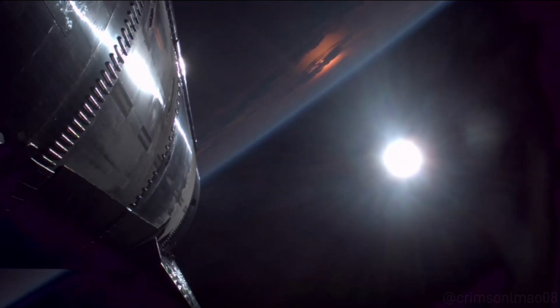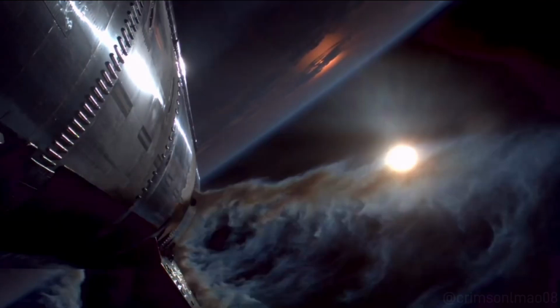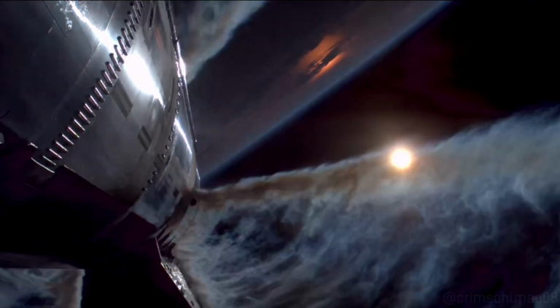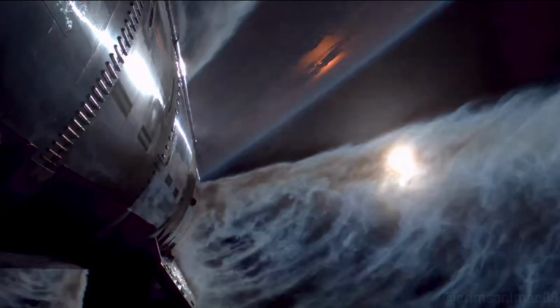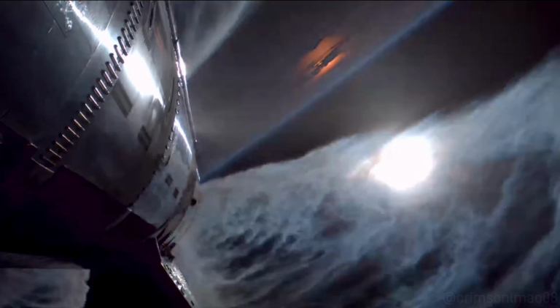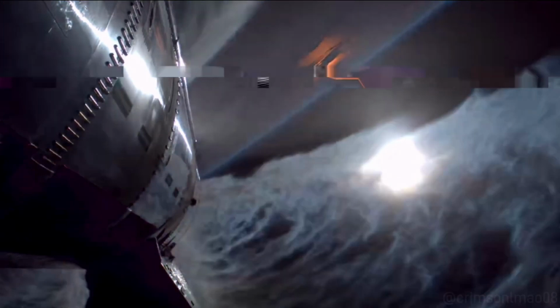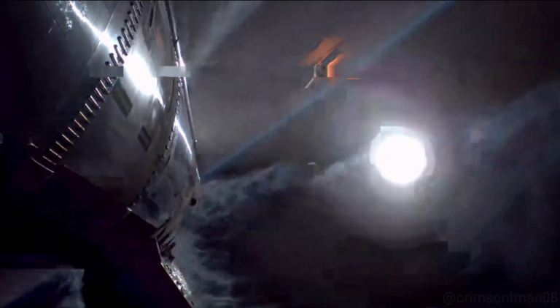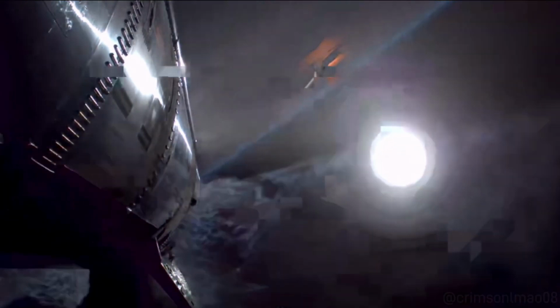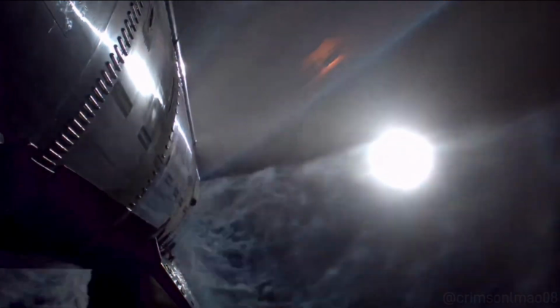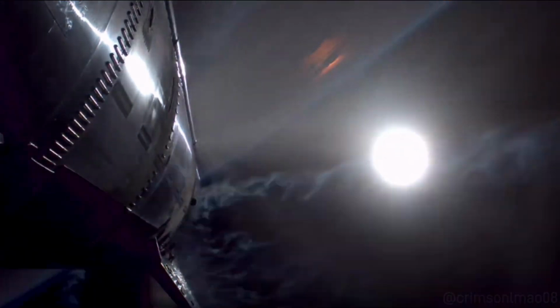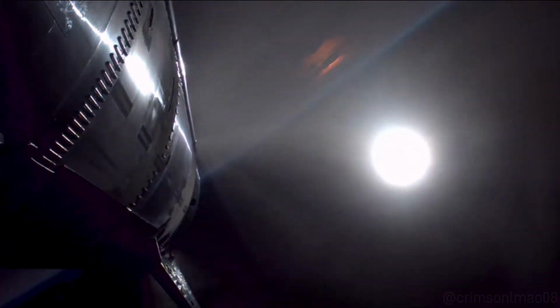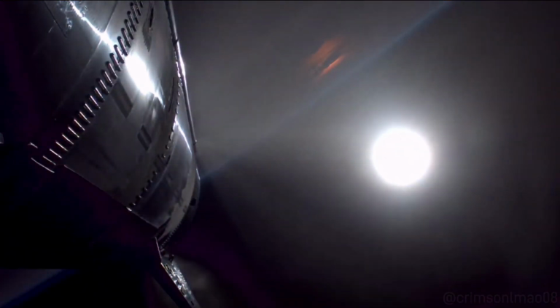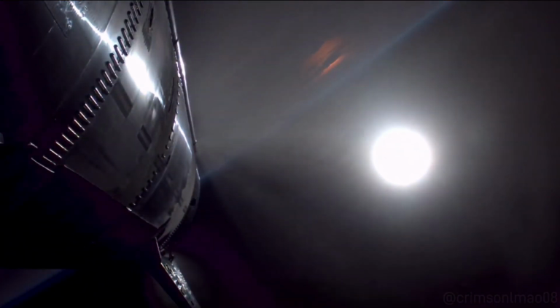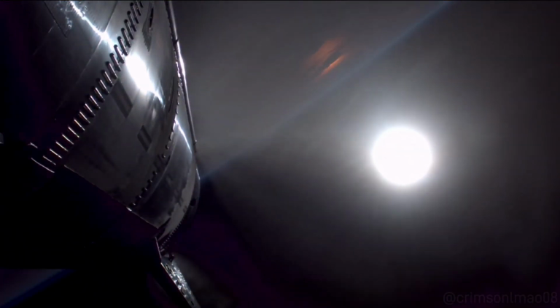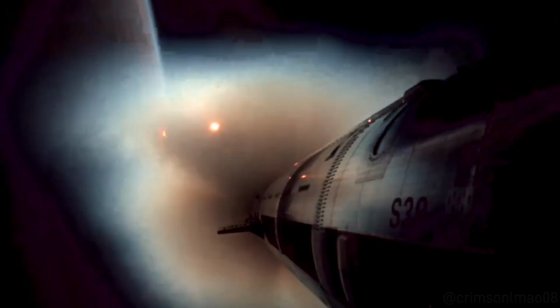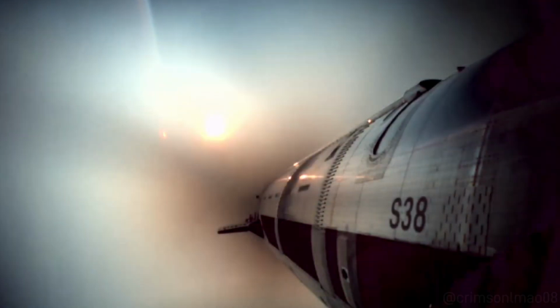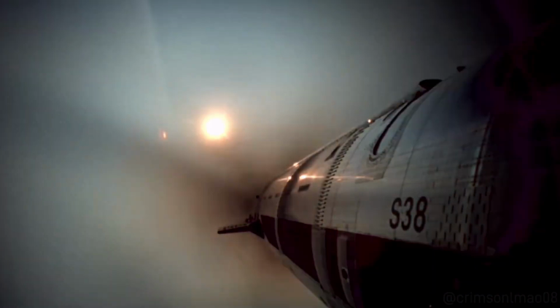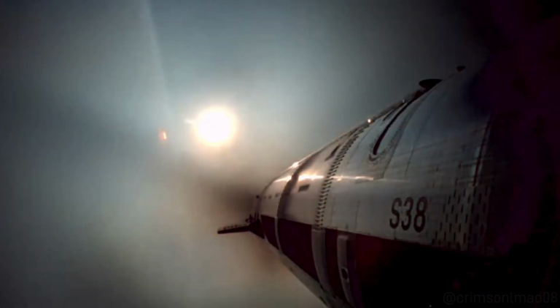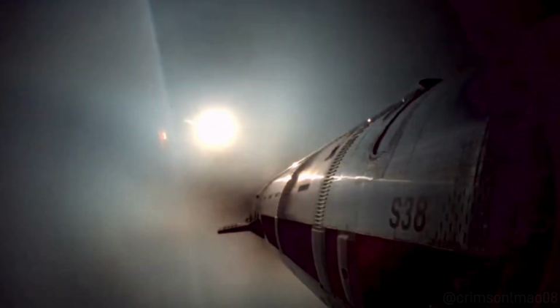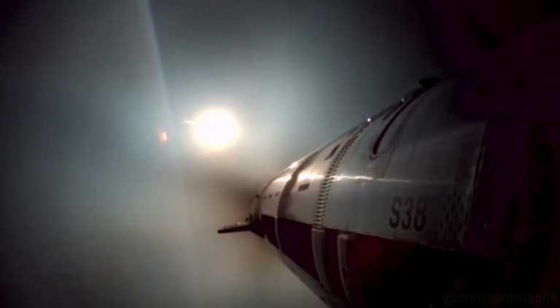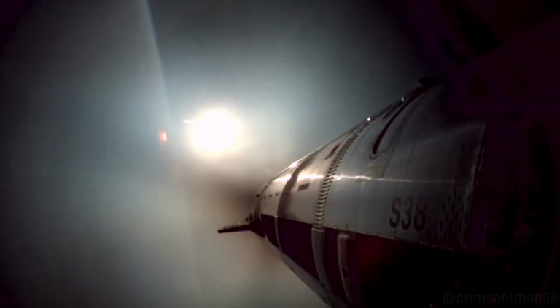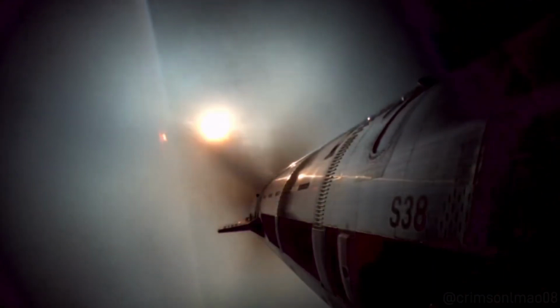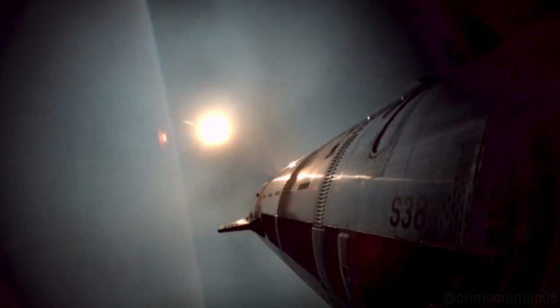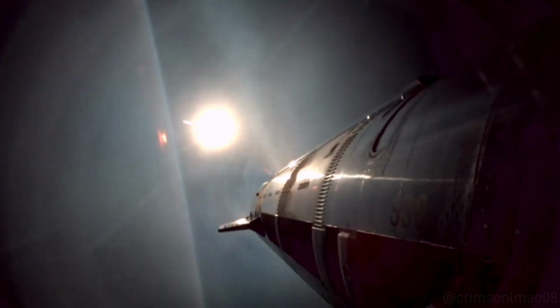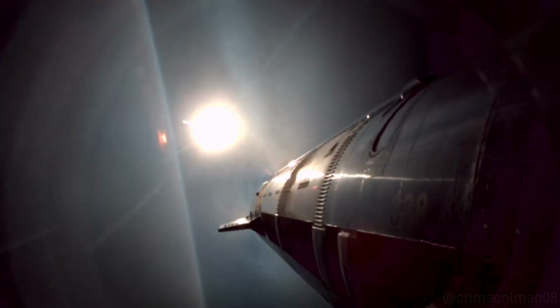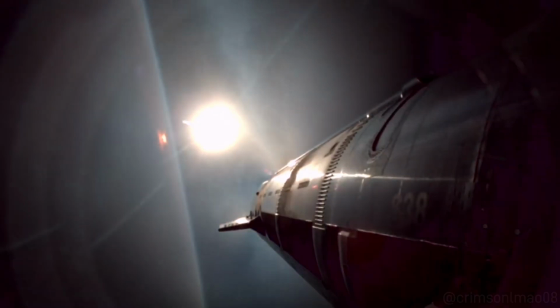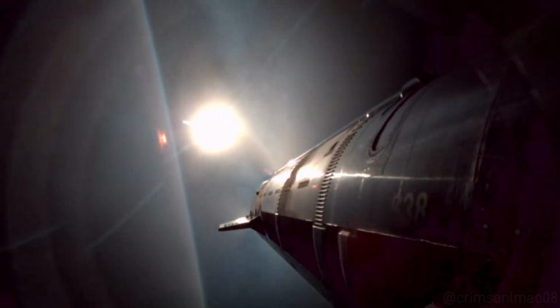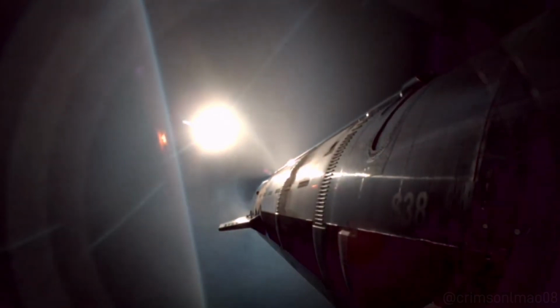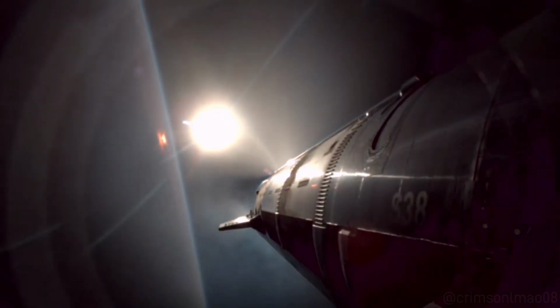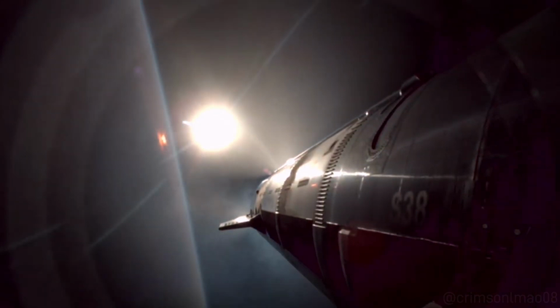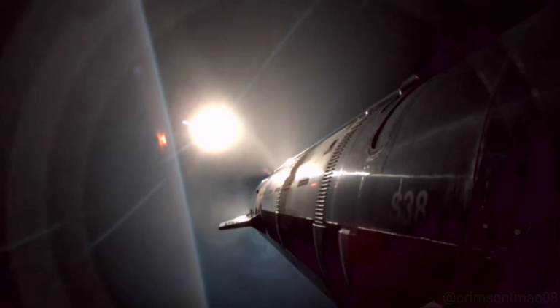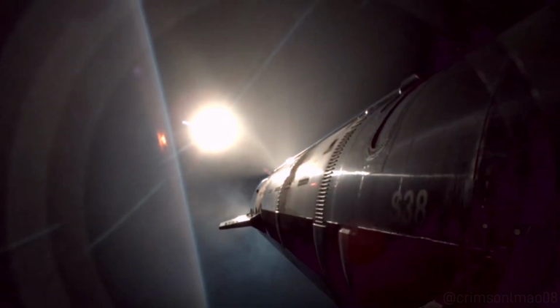Ship engine cutoff. All ship Raptors have shut down. Nominal orbit insertion.